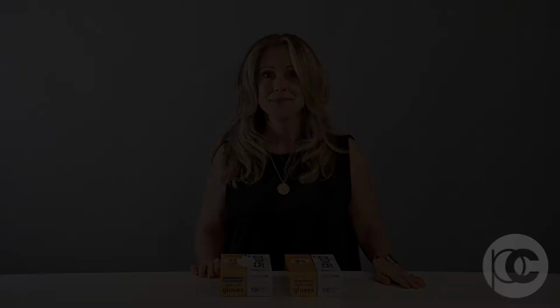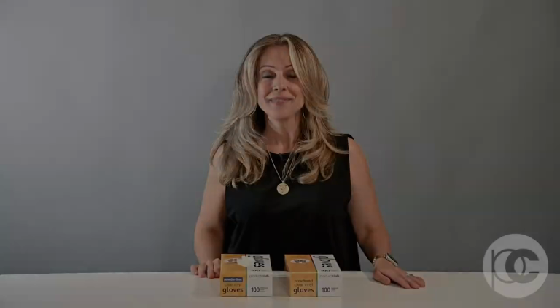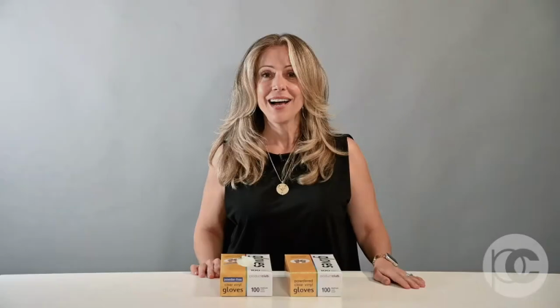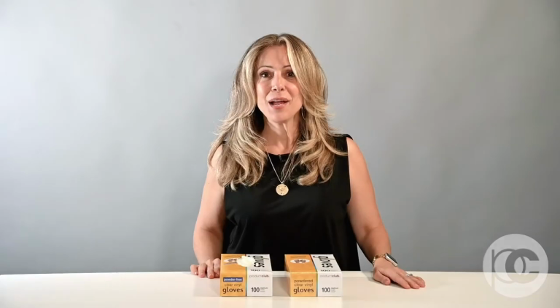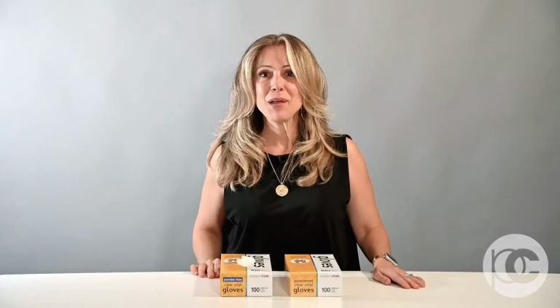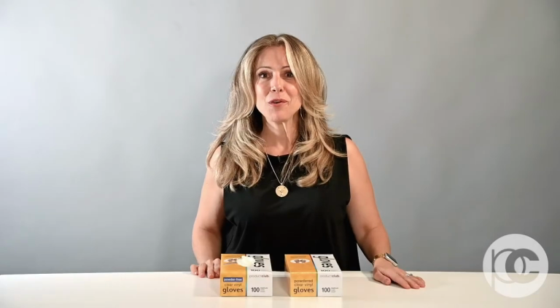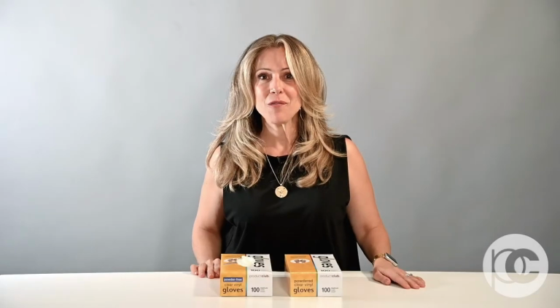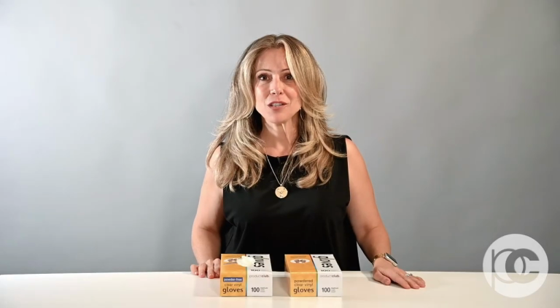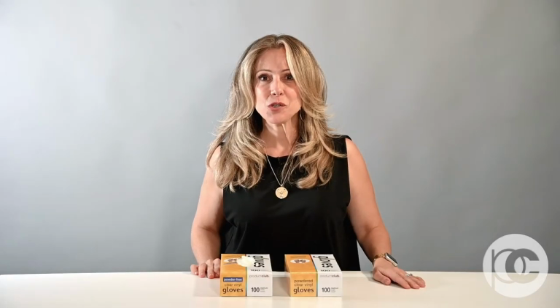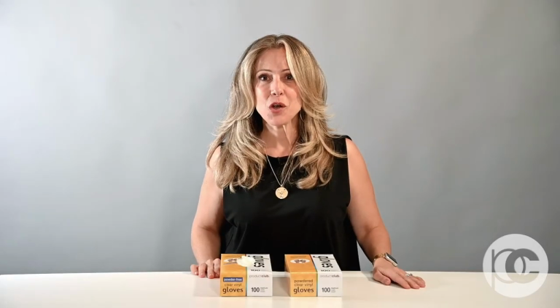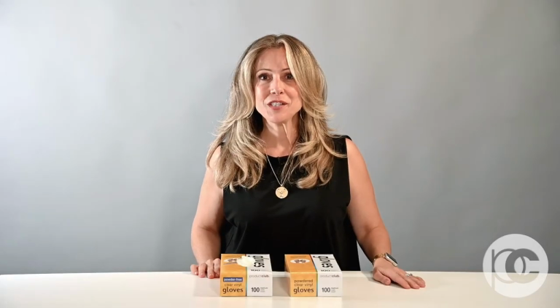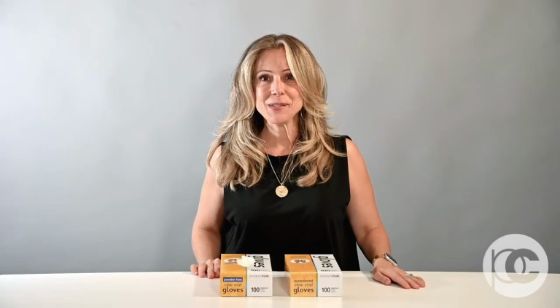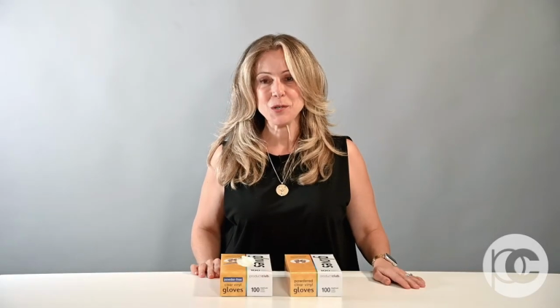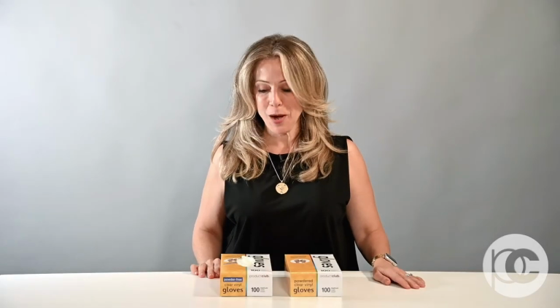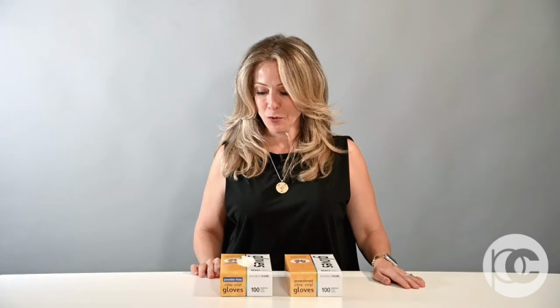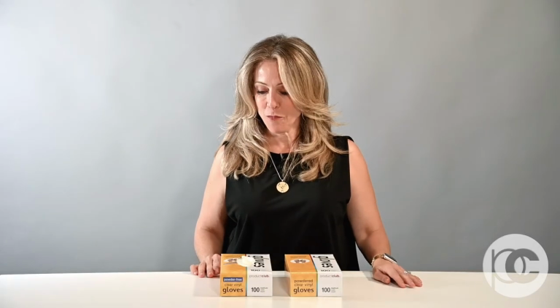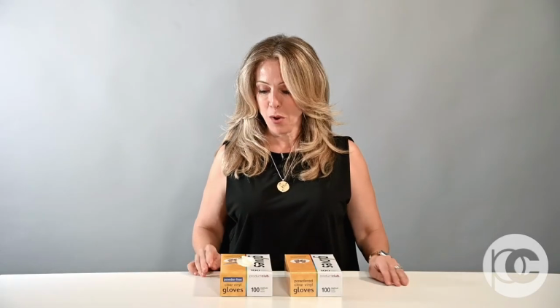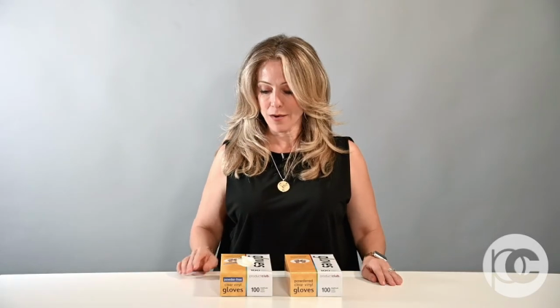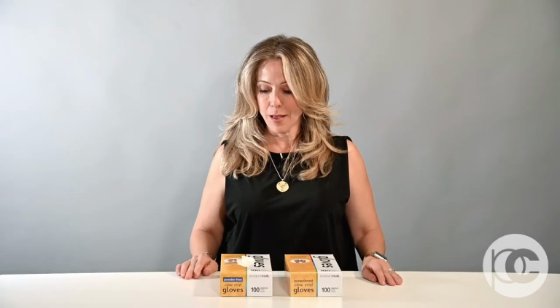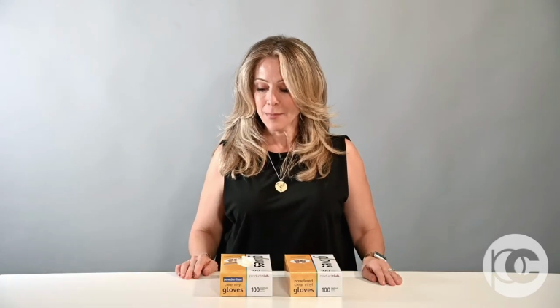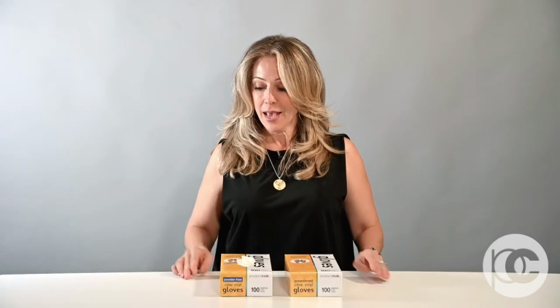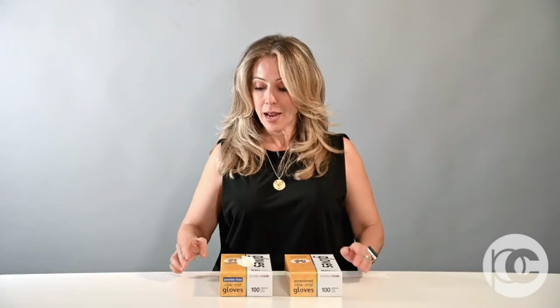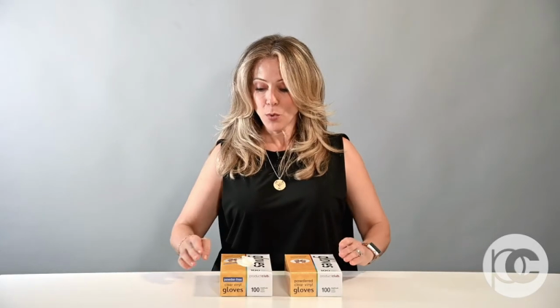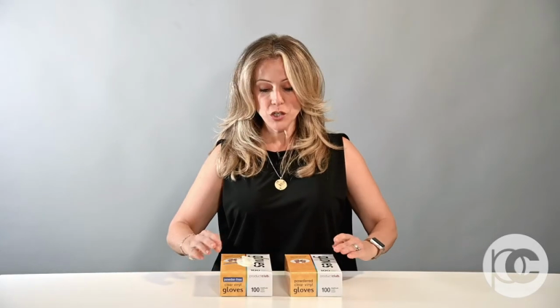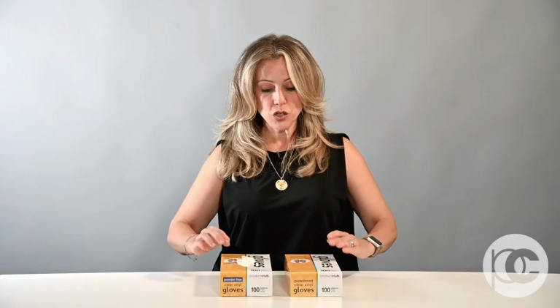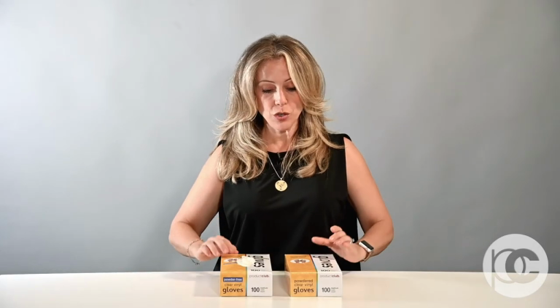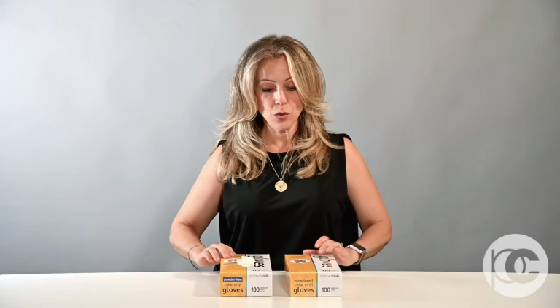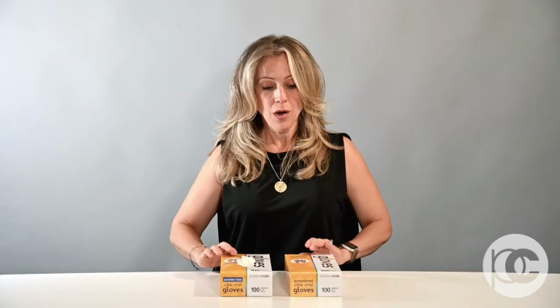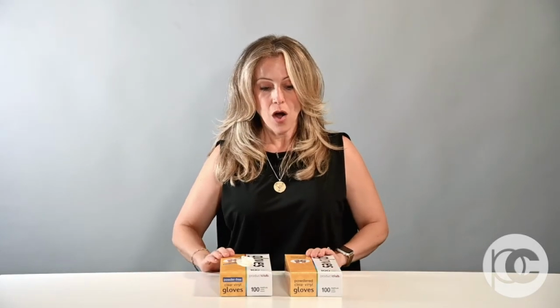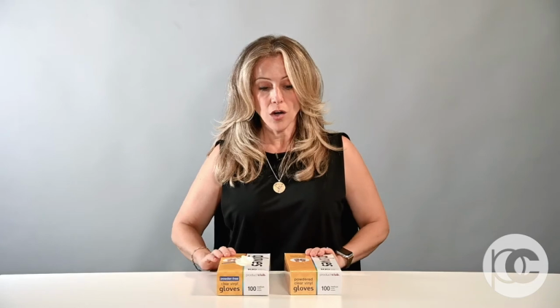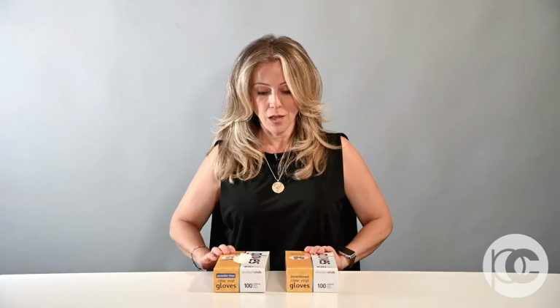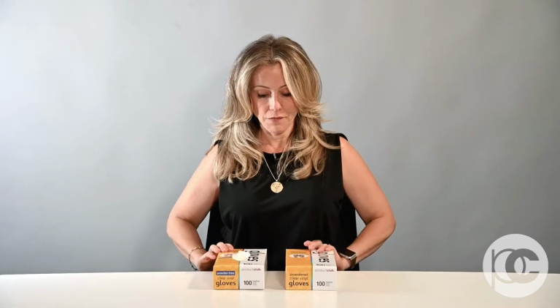Hi, I'm Adrienne Rogers, Artistic Director of Product Club, and I'm going to show you our gloves.